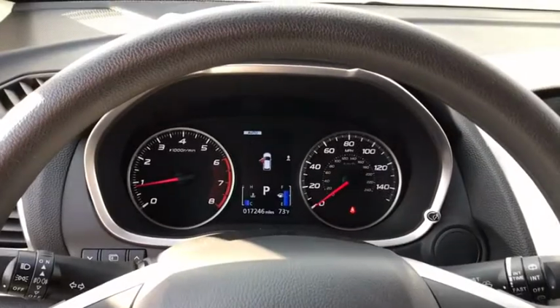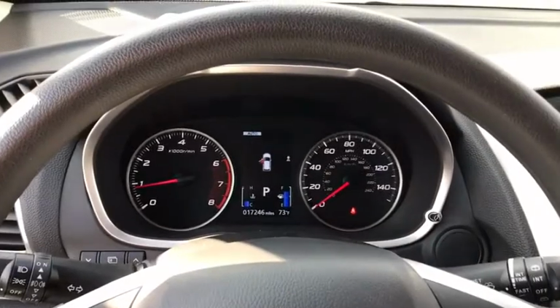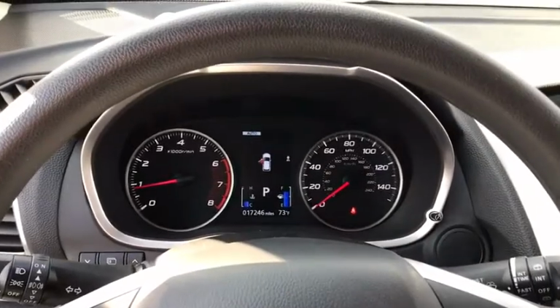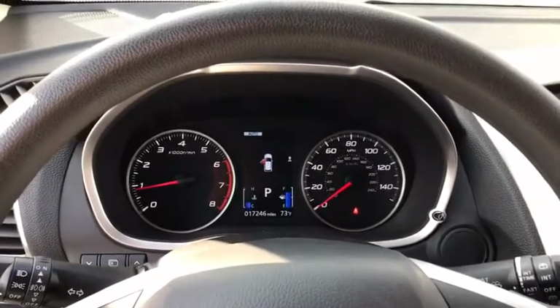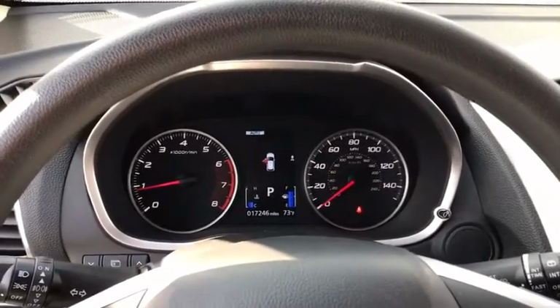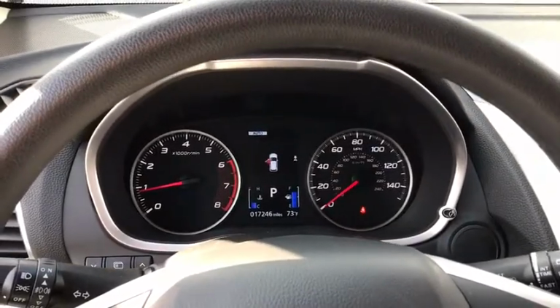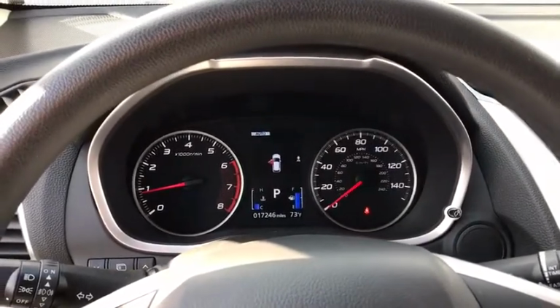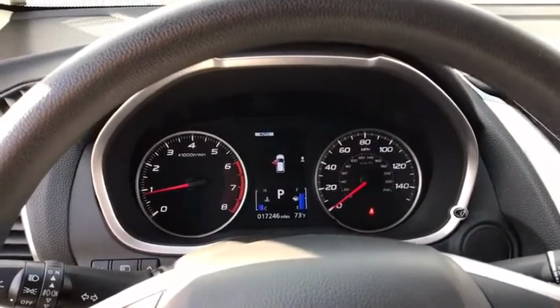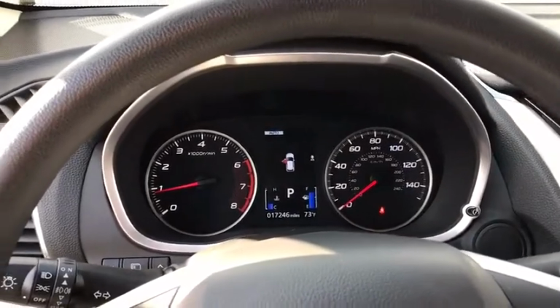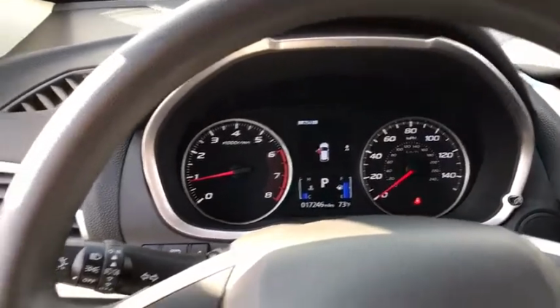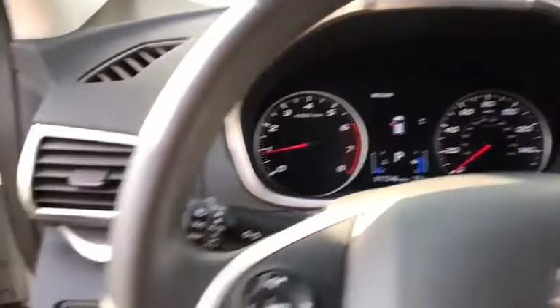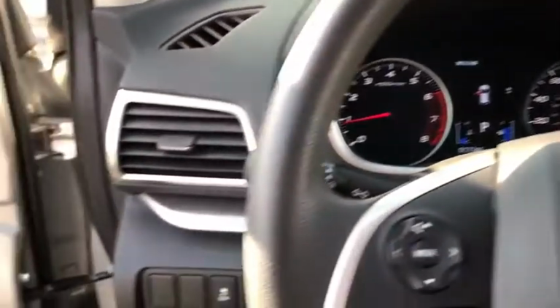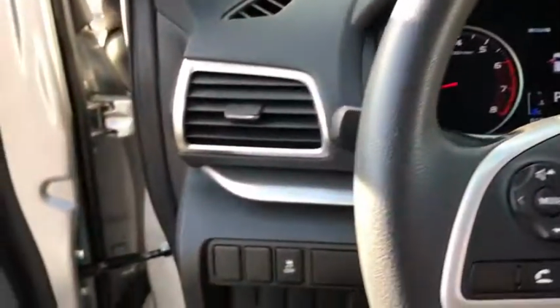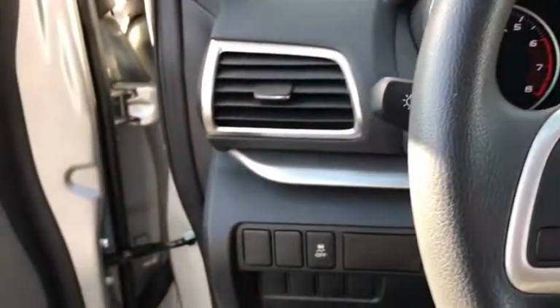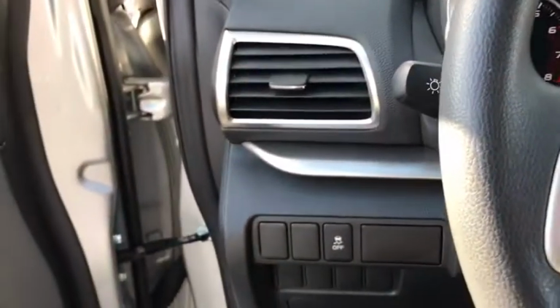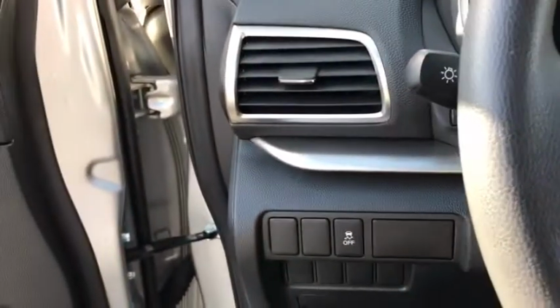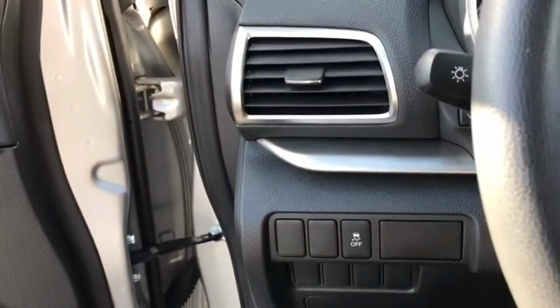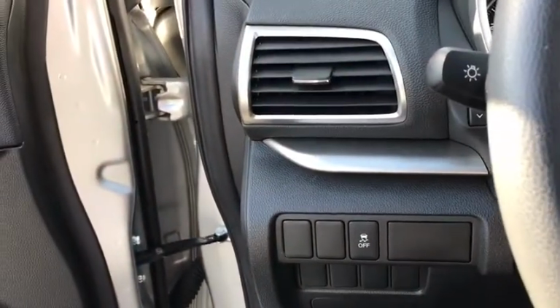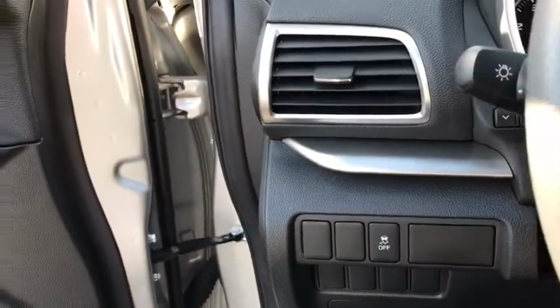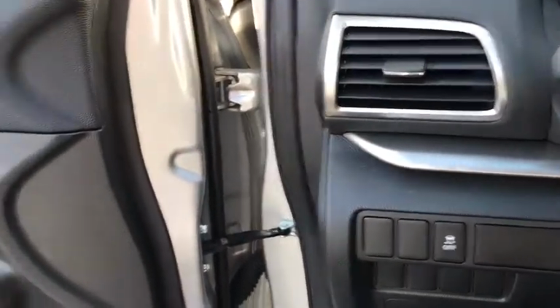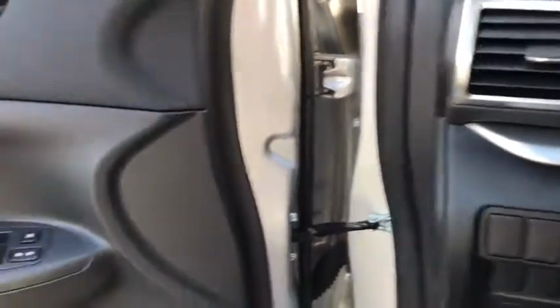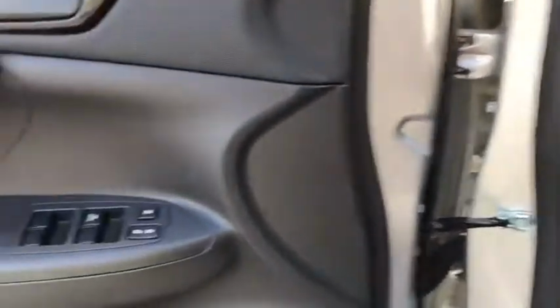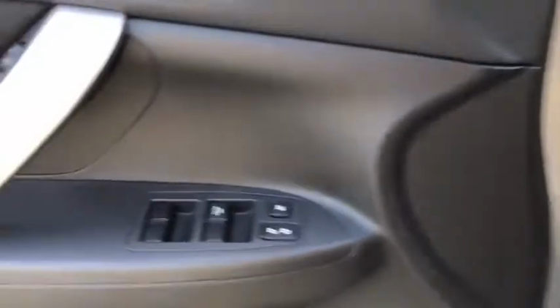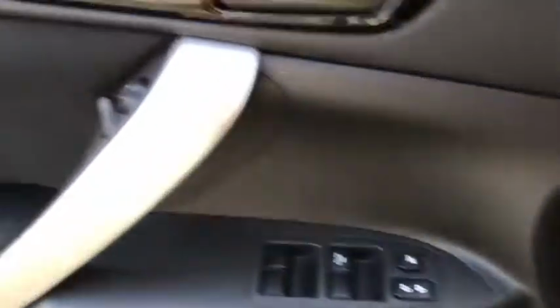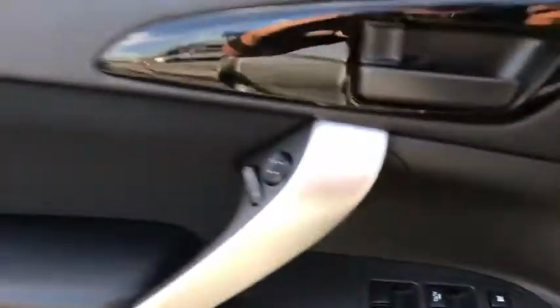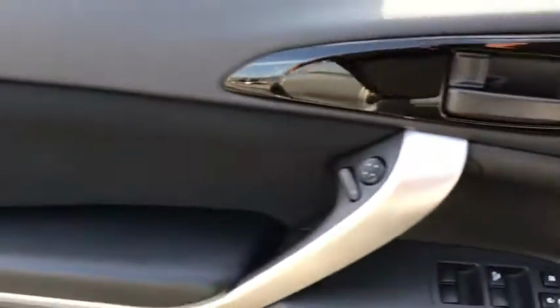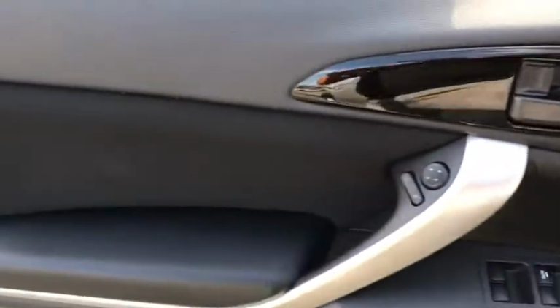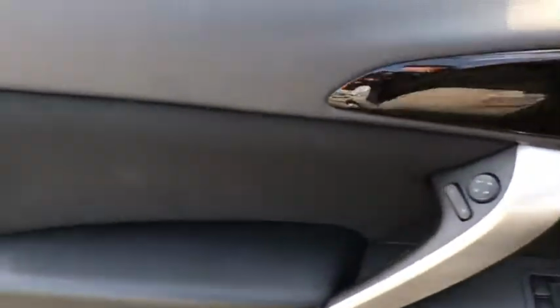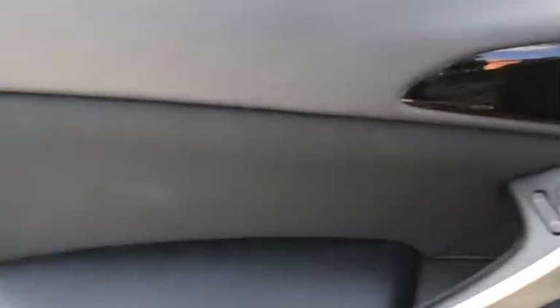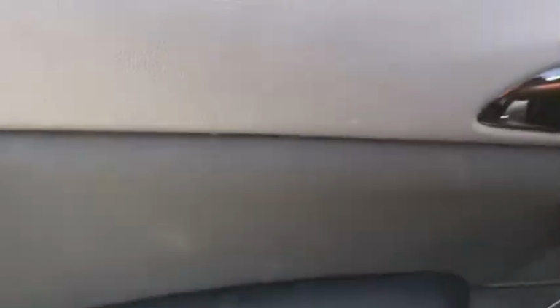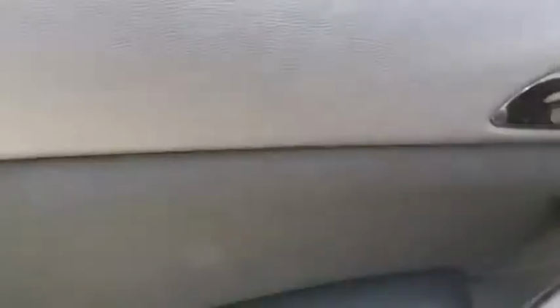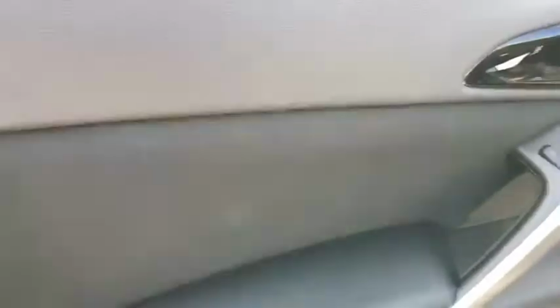Front bucket seats, front reading lamps, tilt steering wheel. This beauty will even make your house keys jealous. Drive it today!